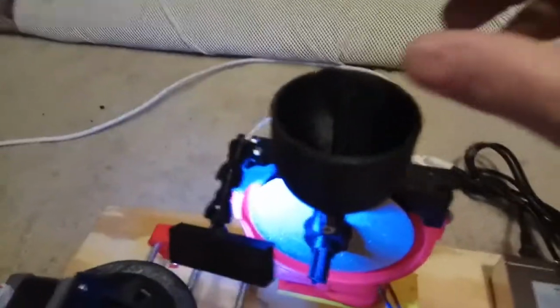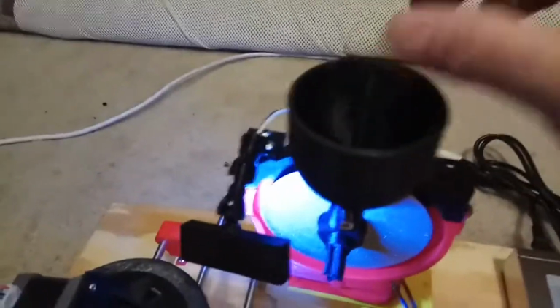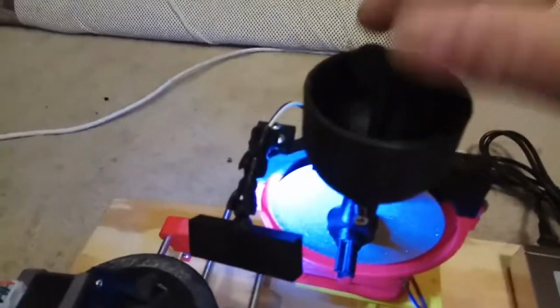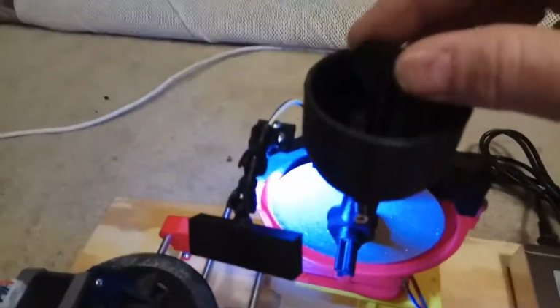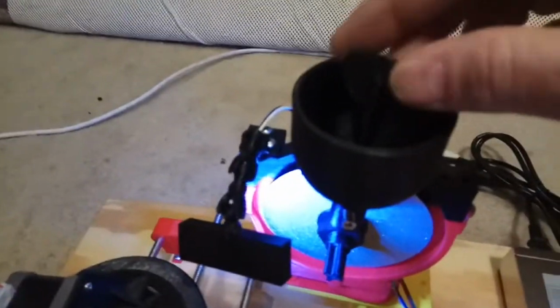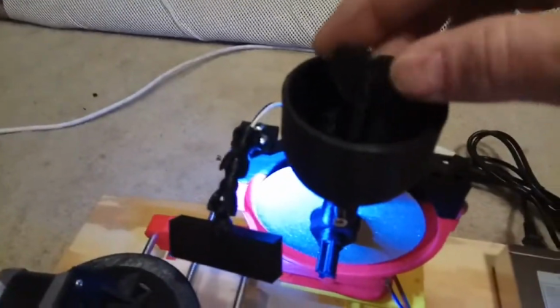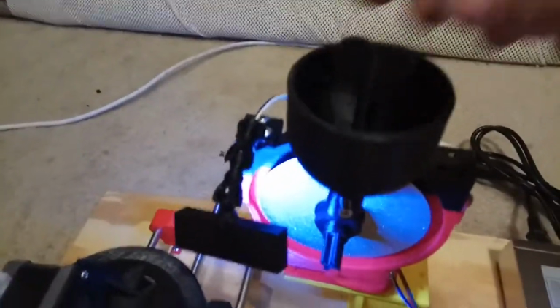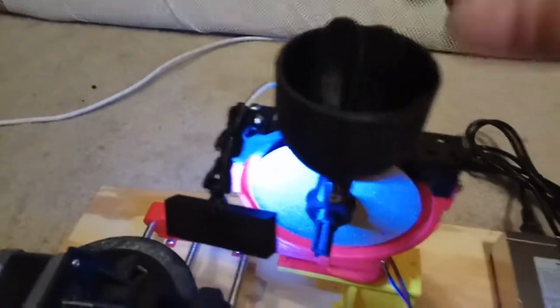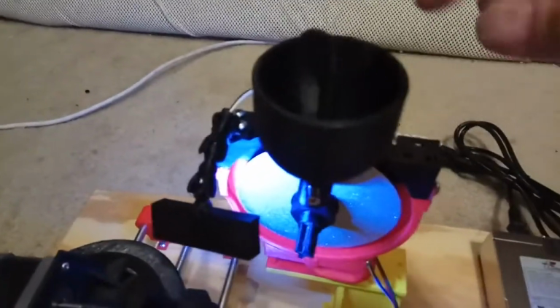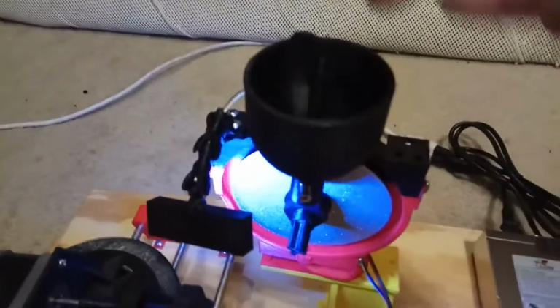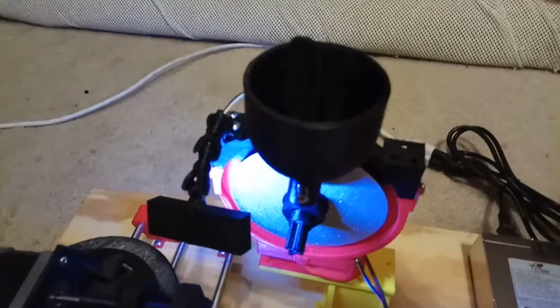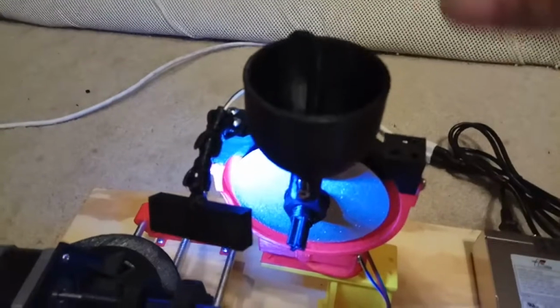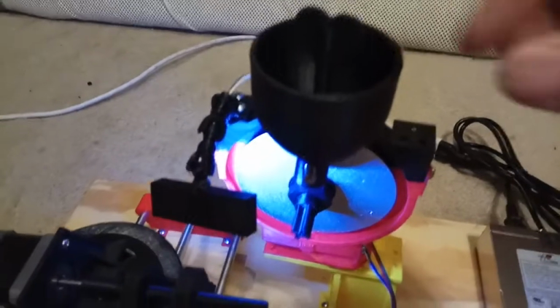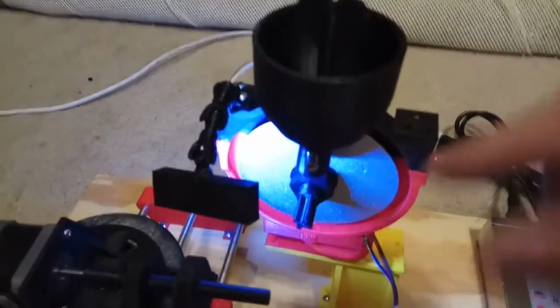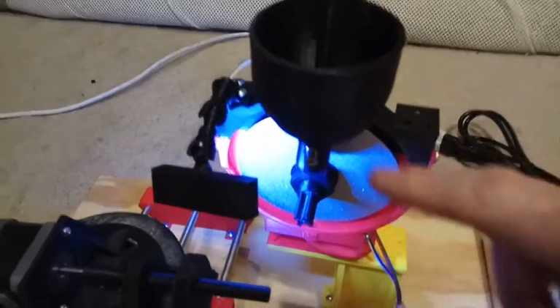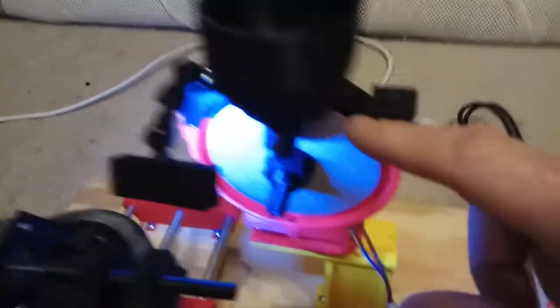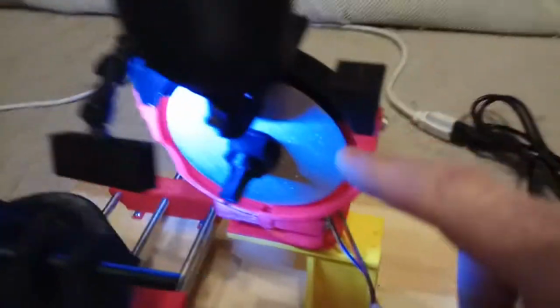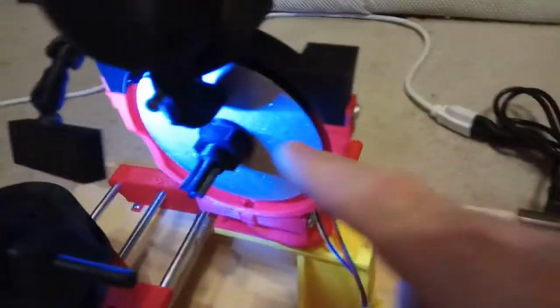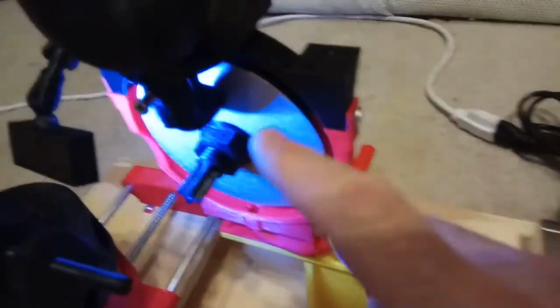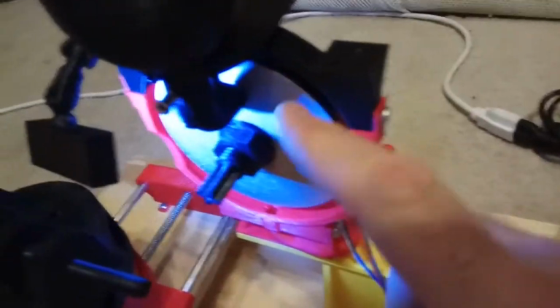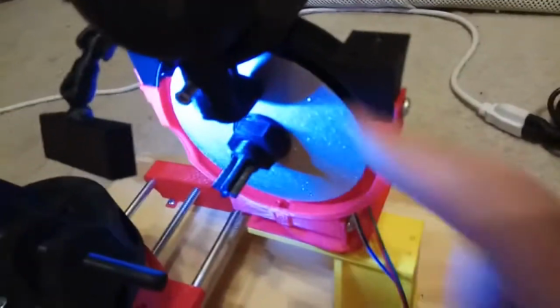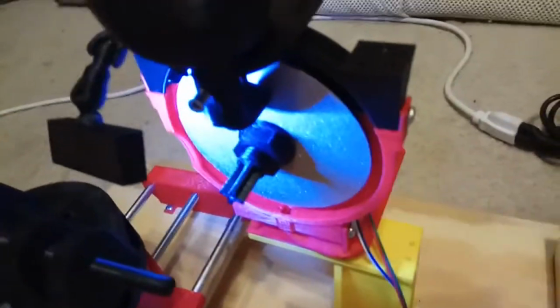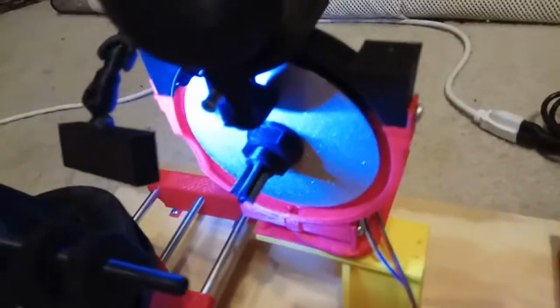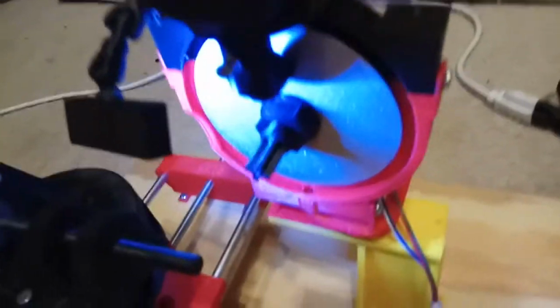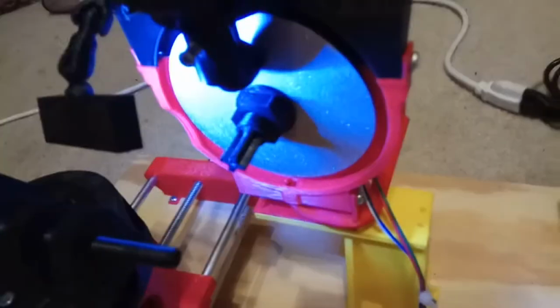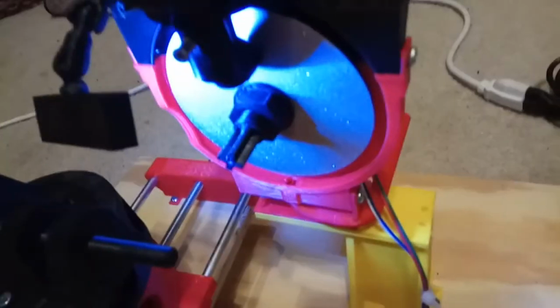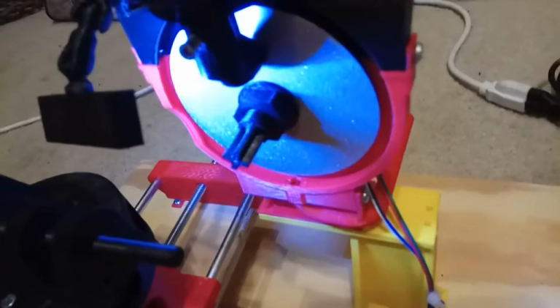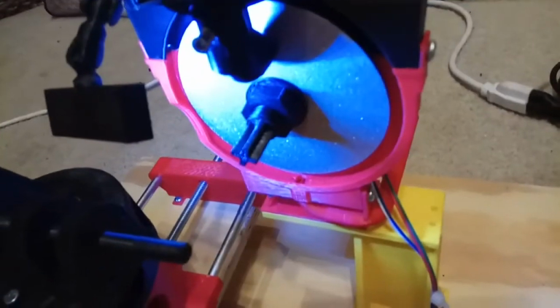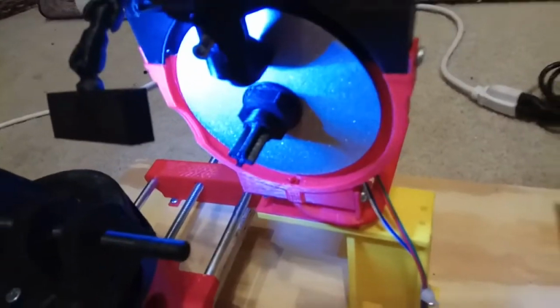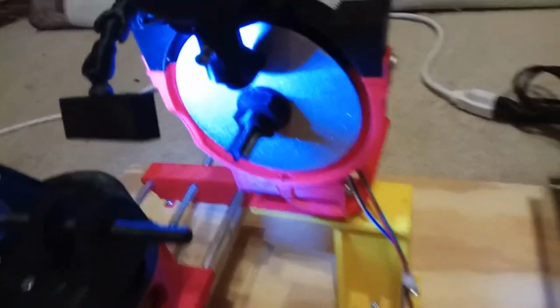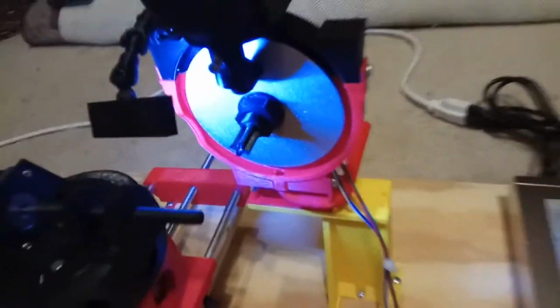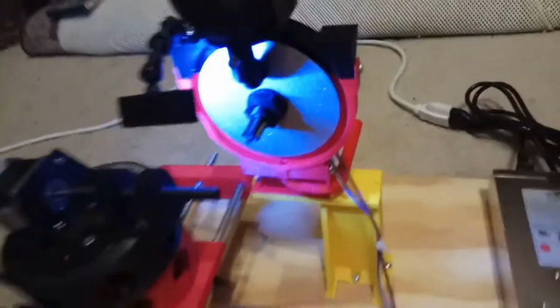By the way, at the top there's a screw where you can open and close it to control how much water you want on there.